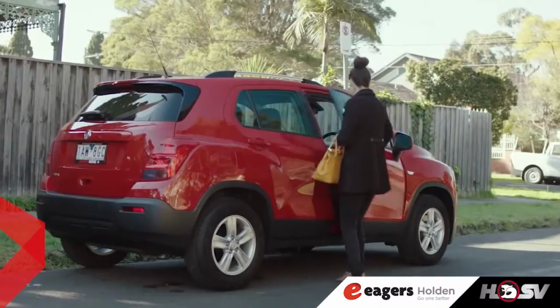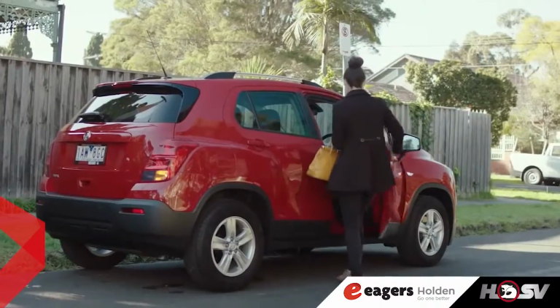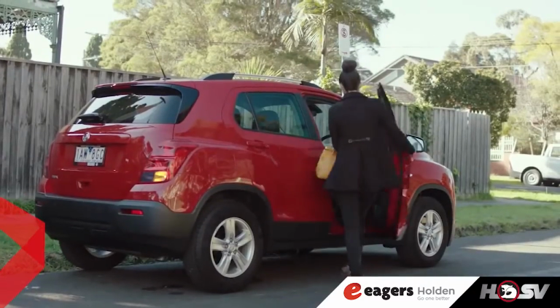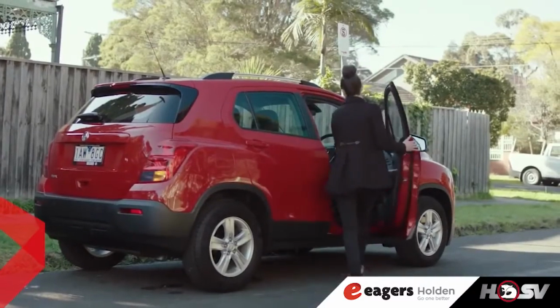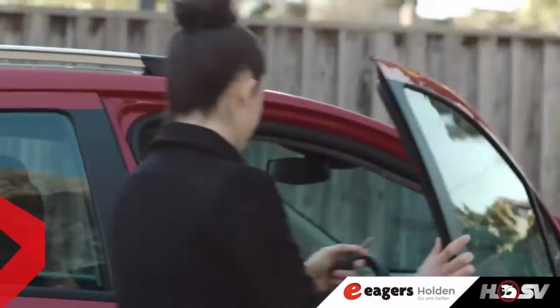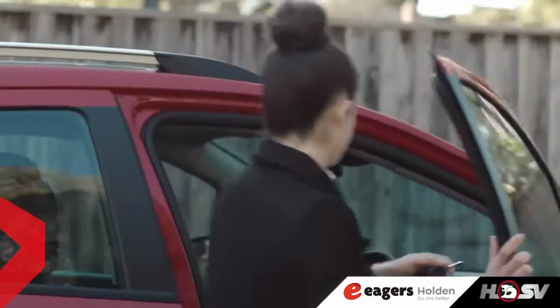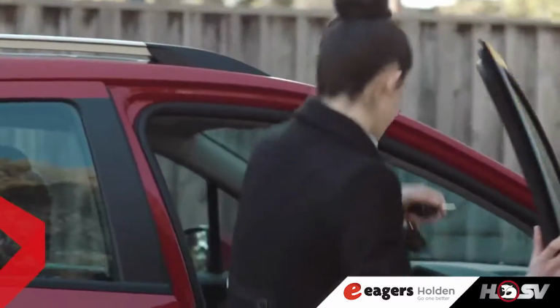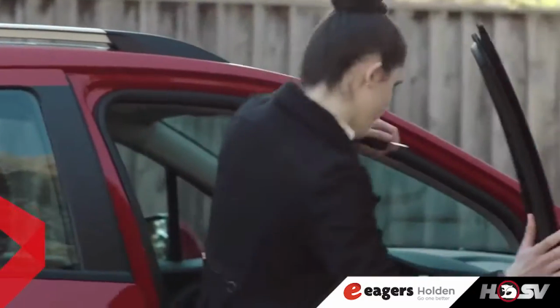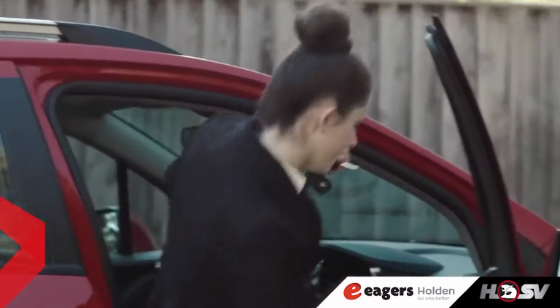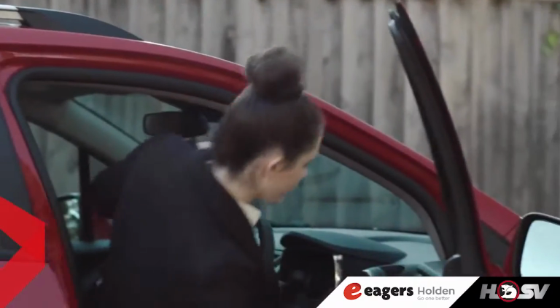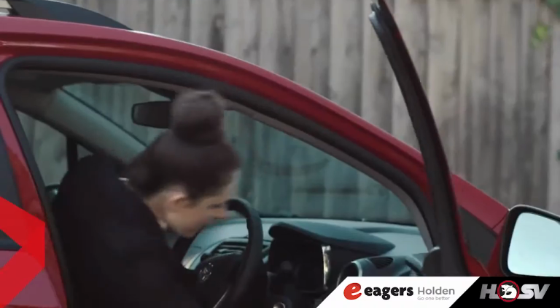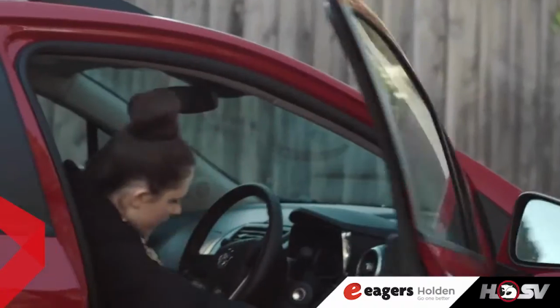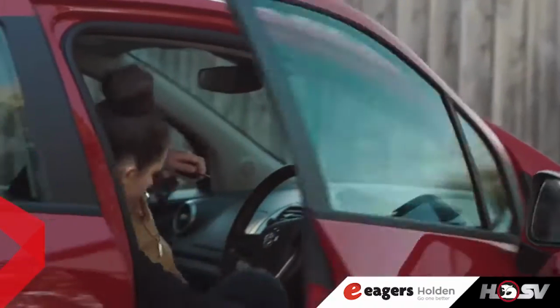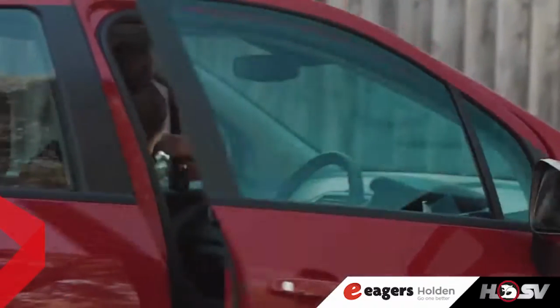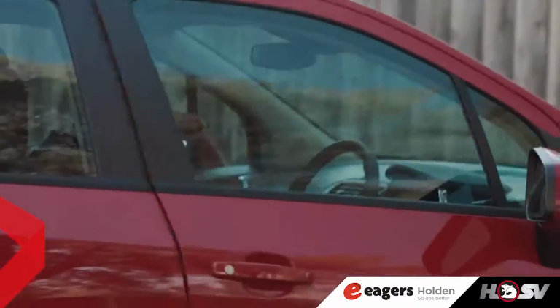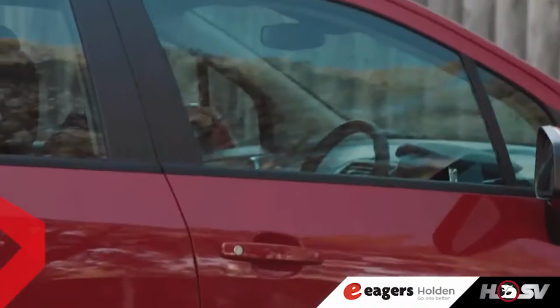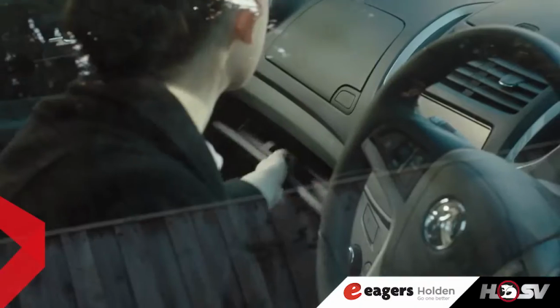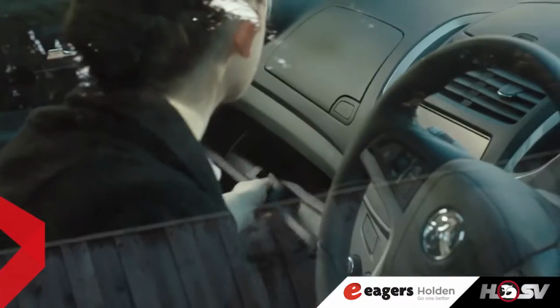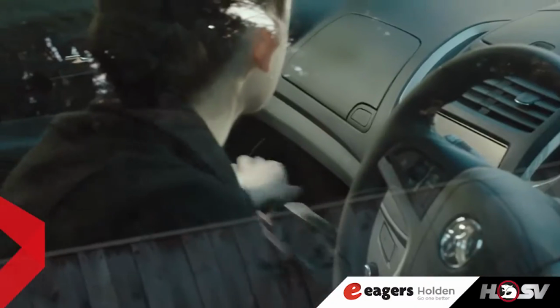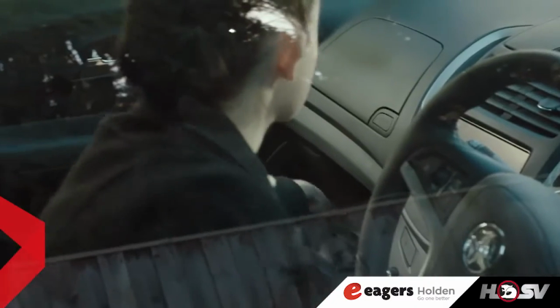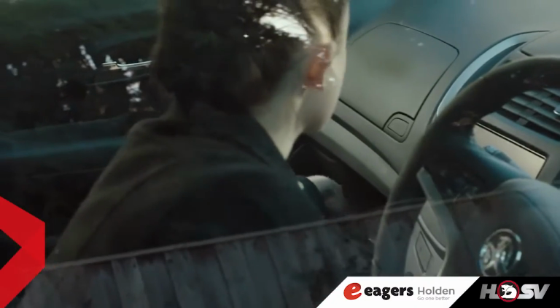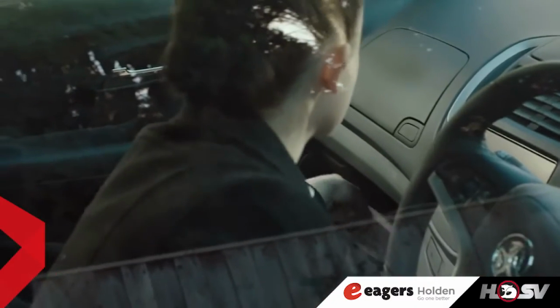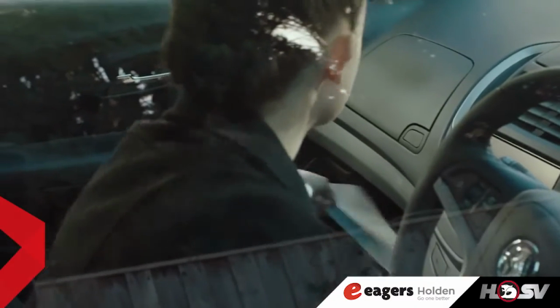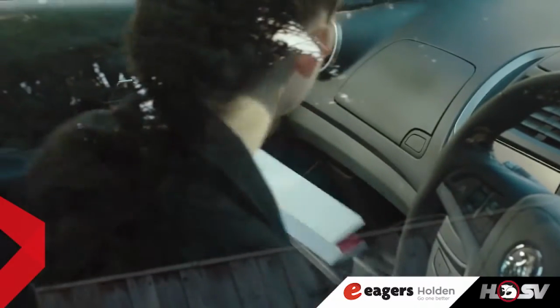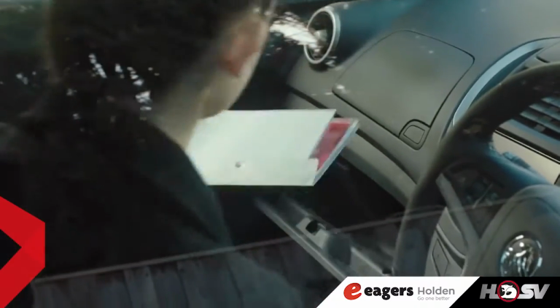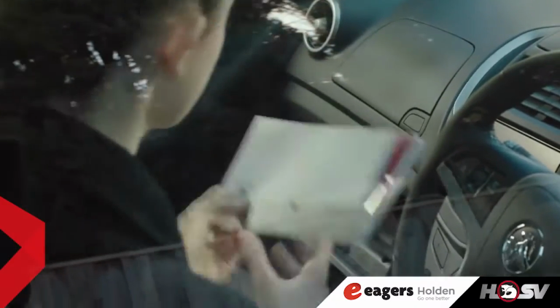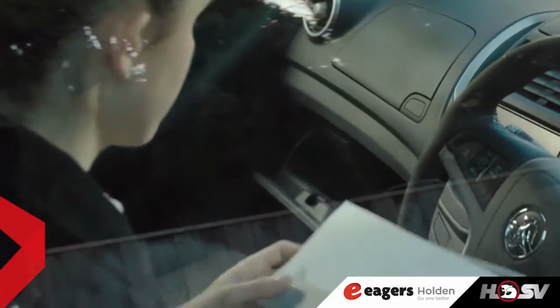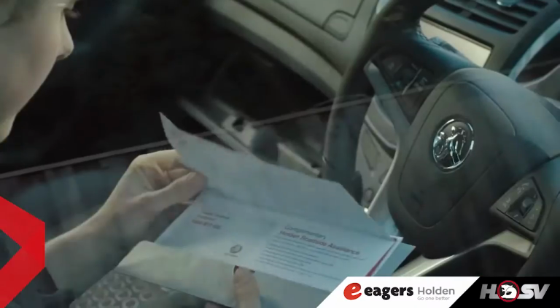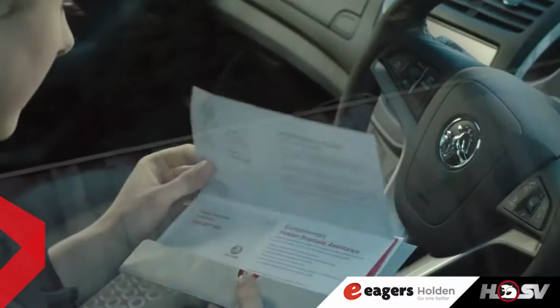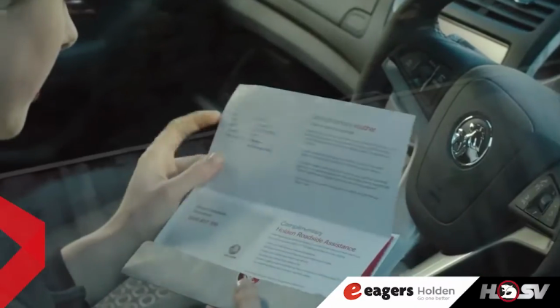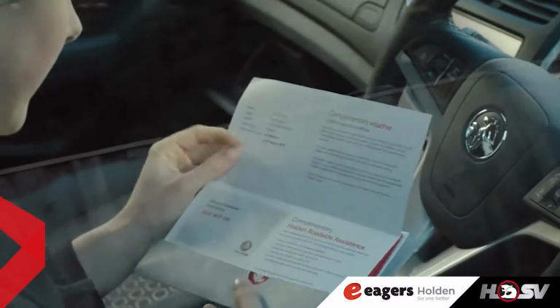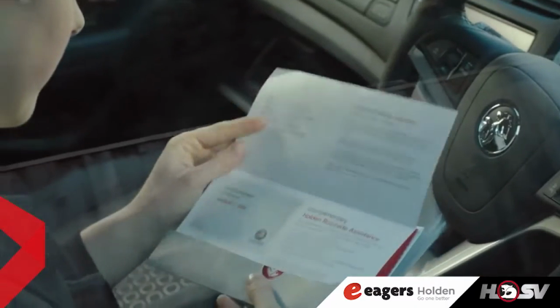If you've bought a new Holden, it makes sense to have it serviced by experts who know your new car inside and out.